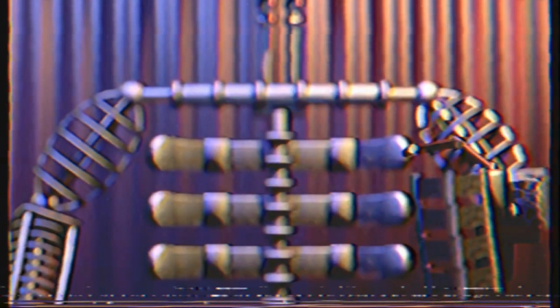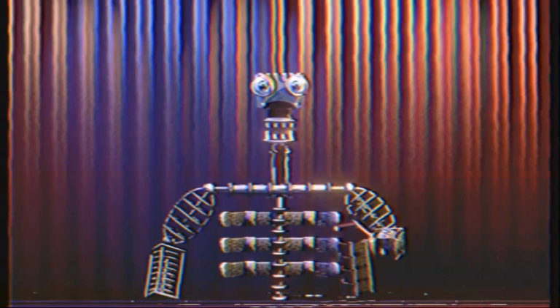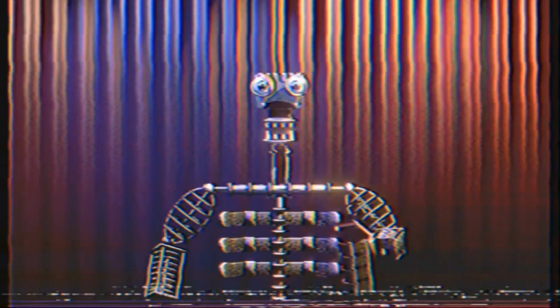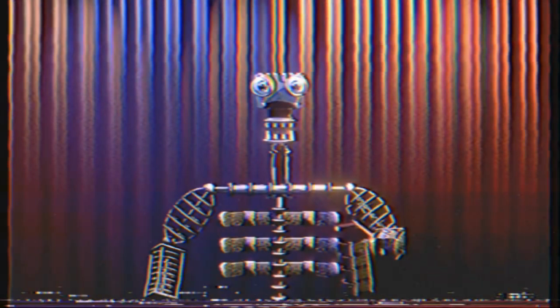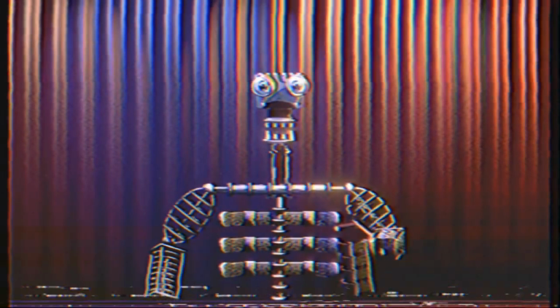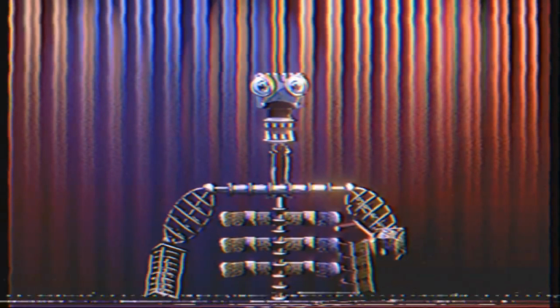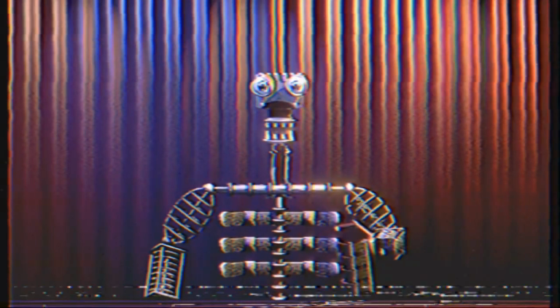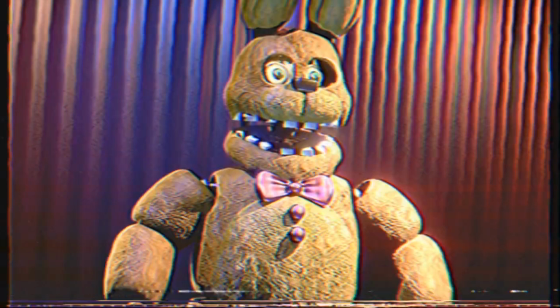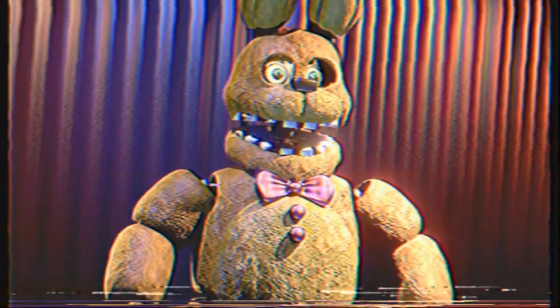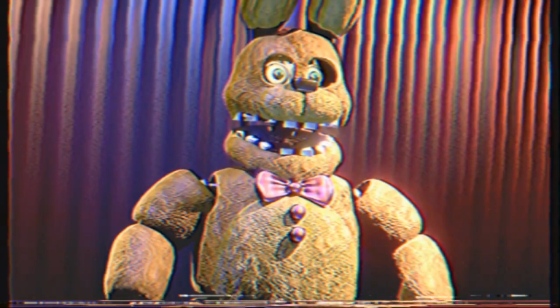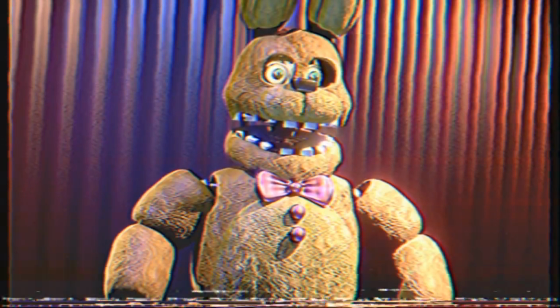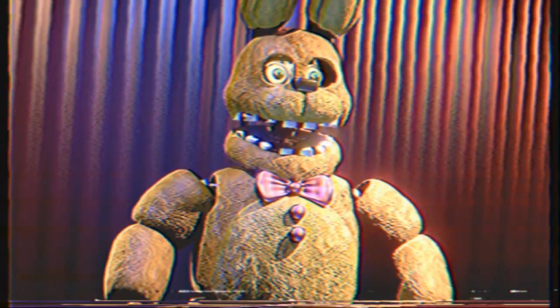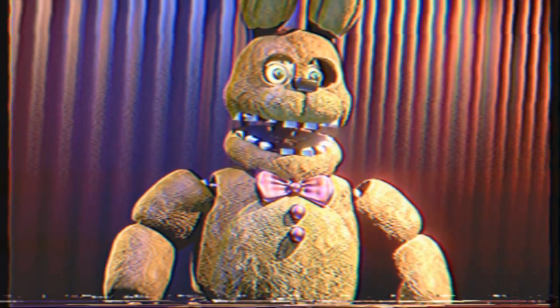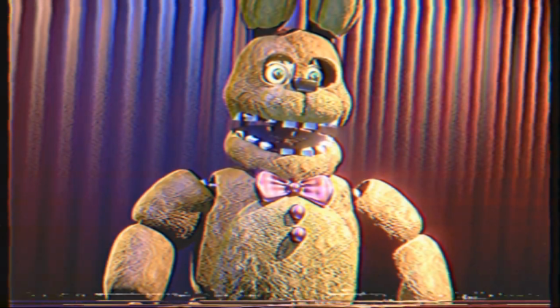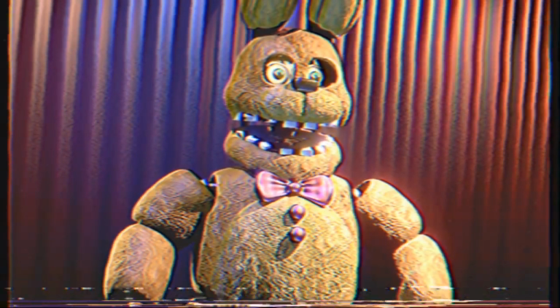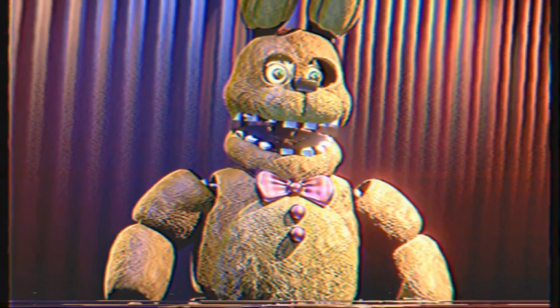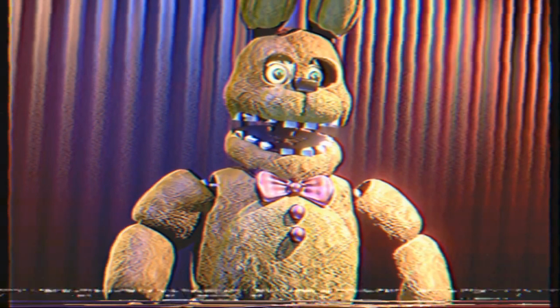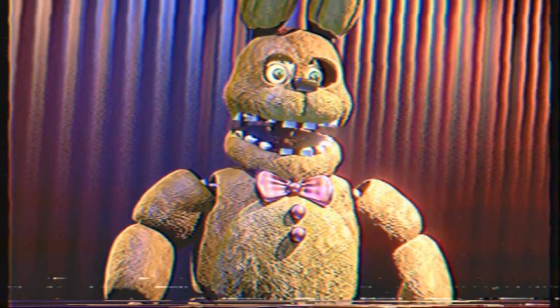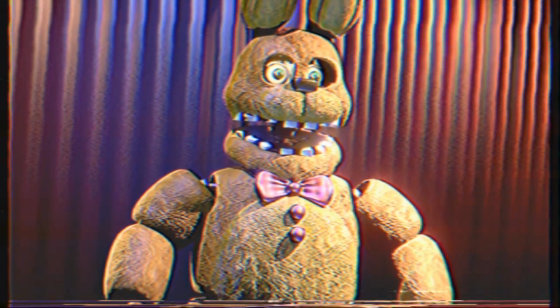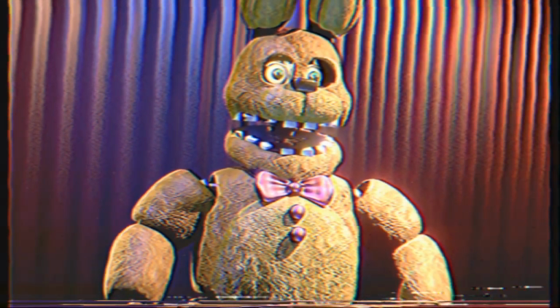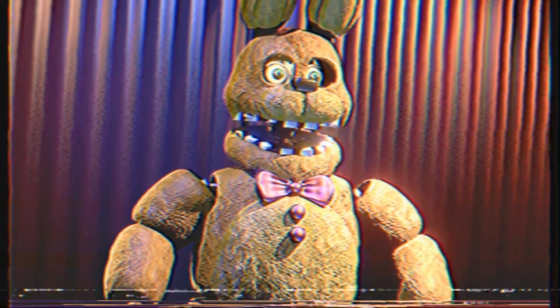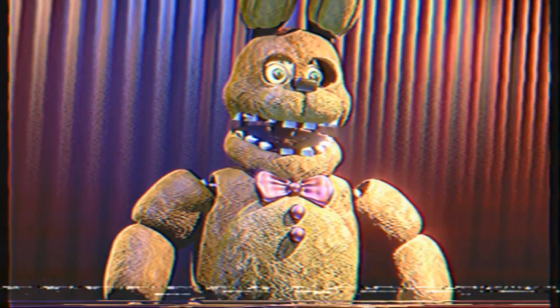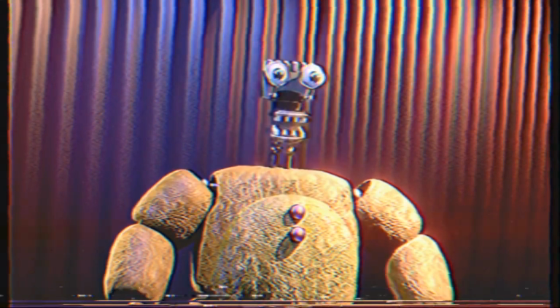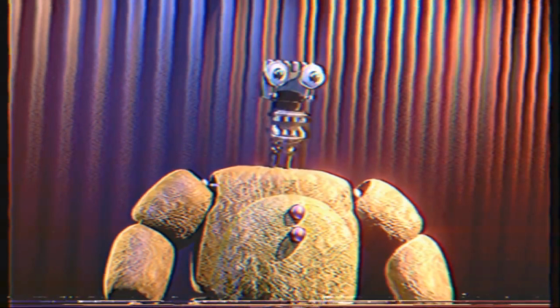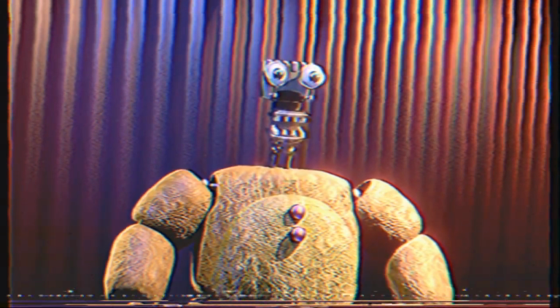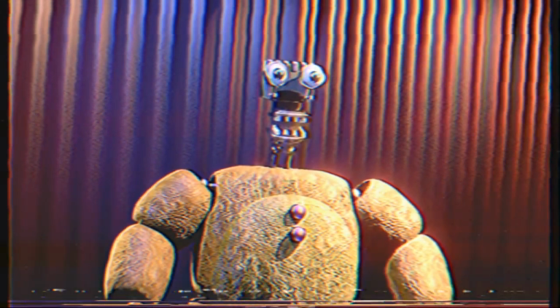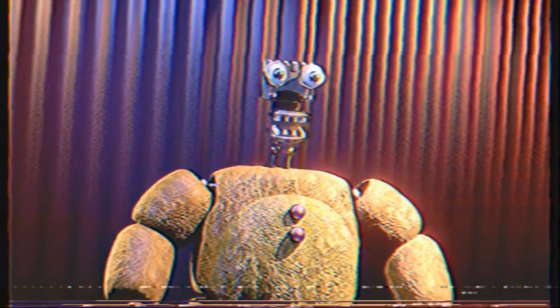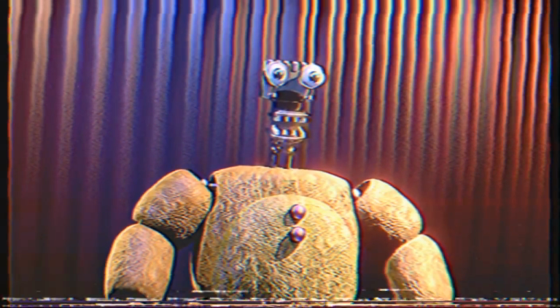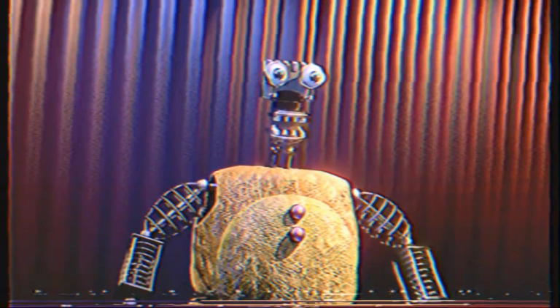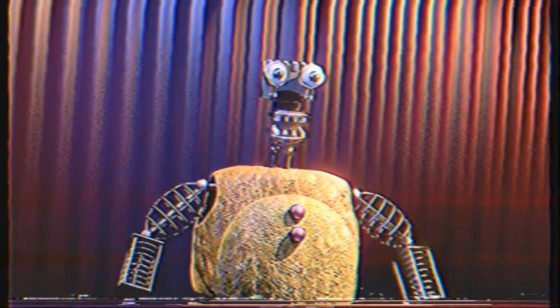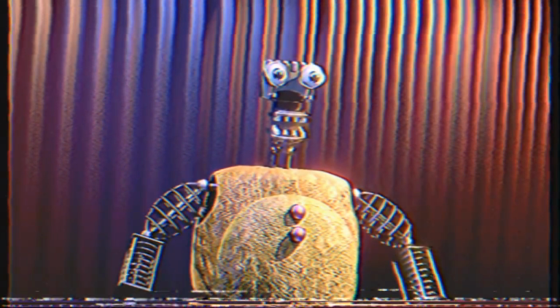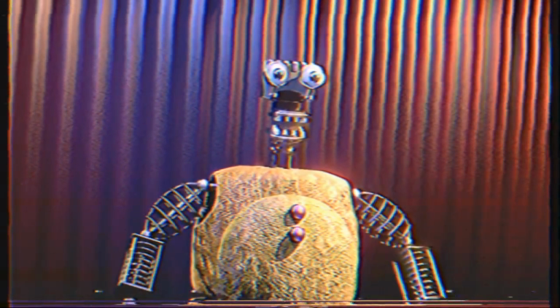Next, Bonnie. First, their head and tie, then arms, and body piece.